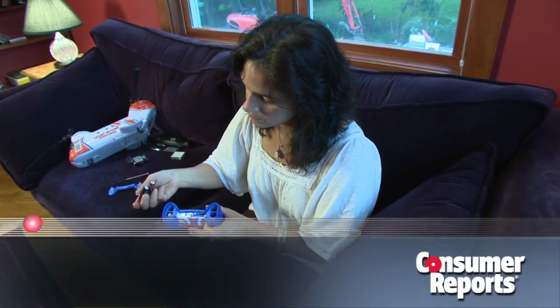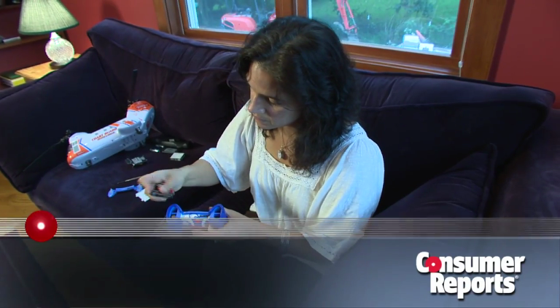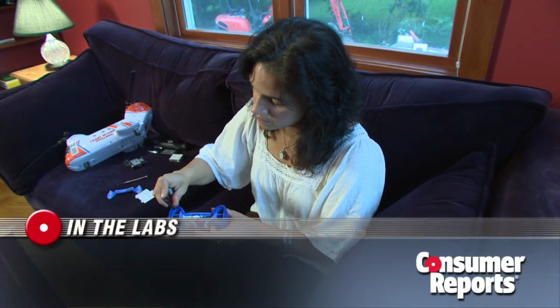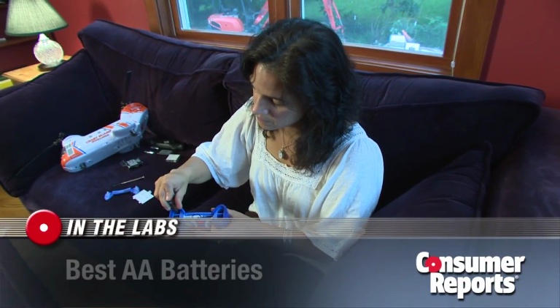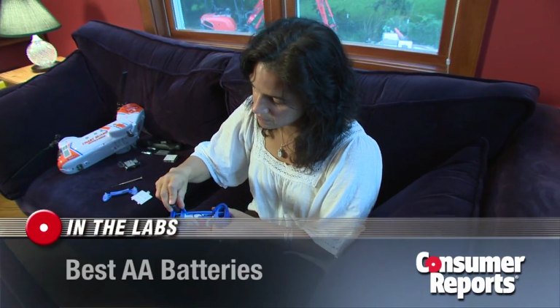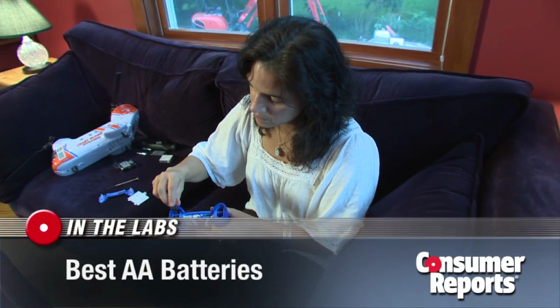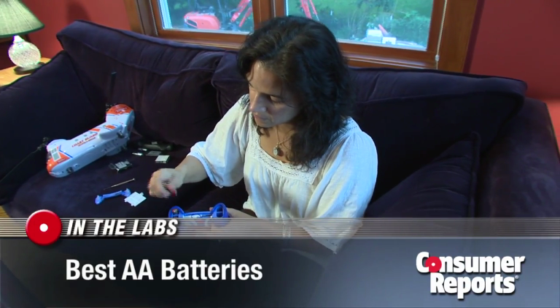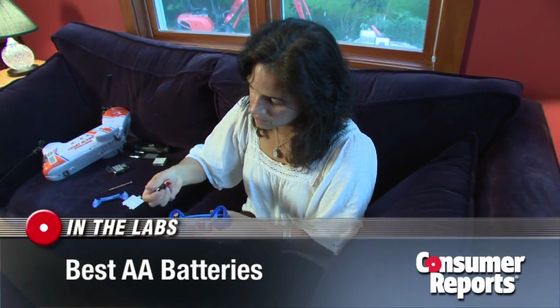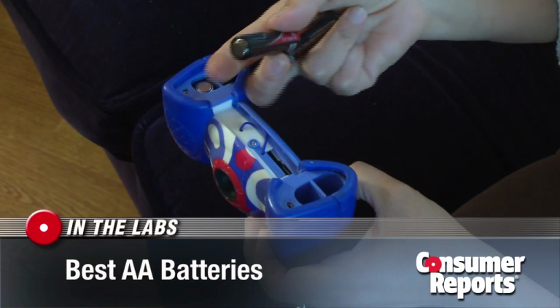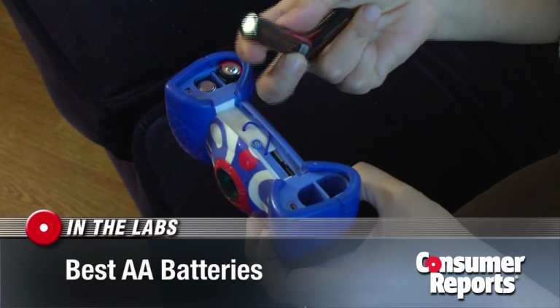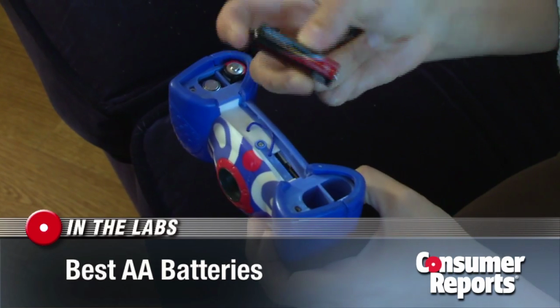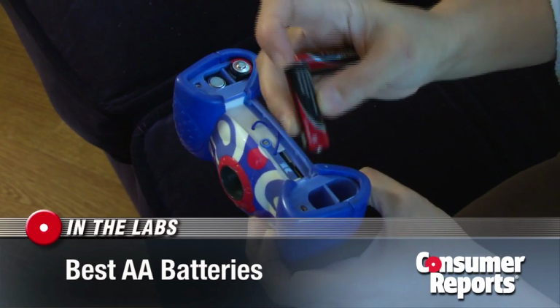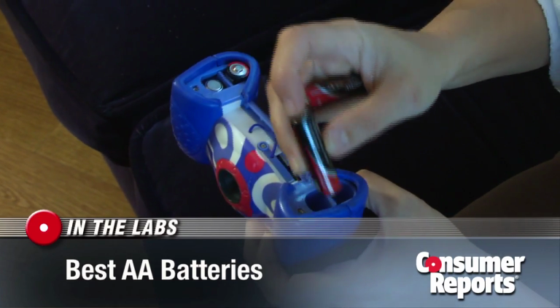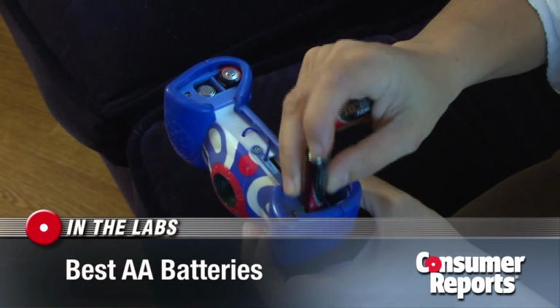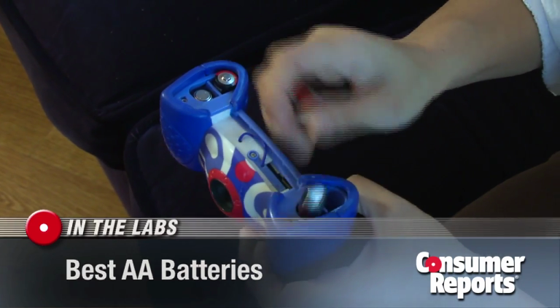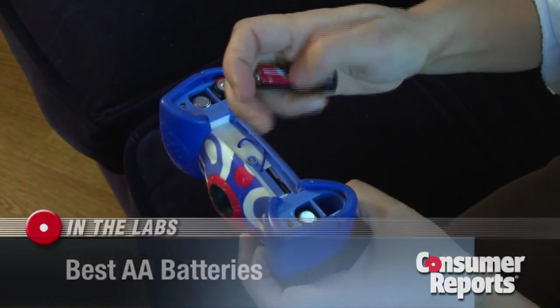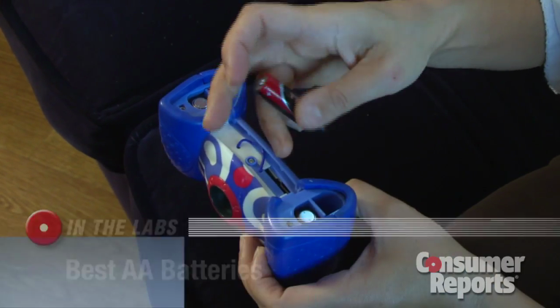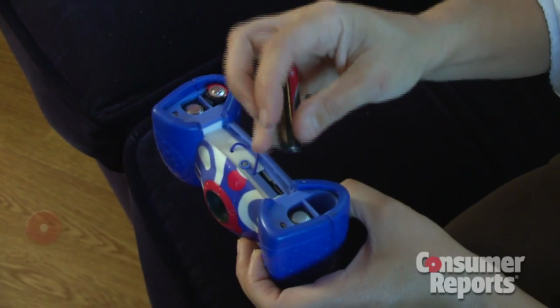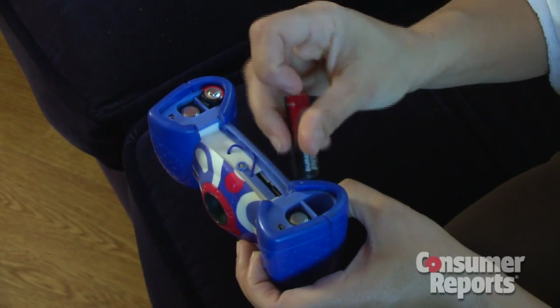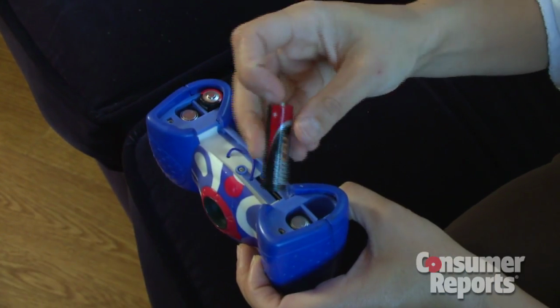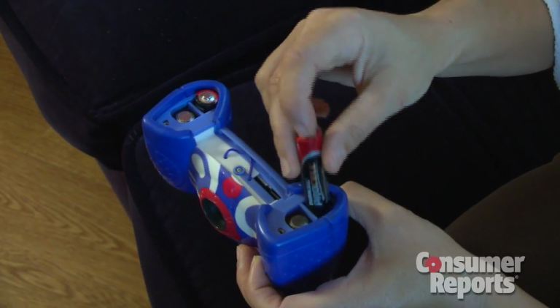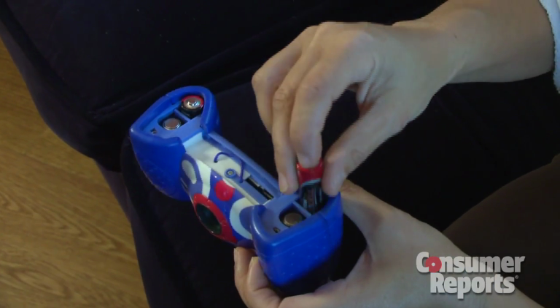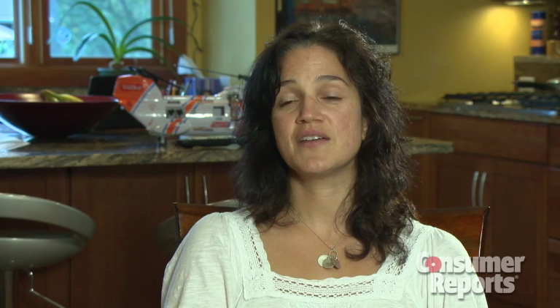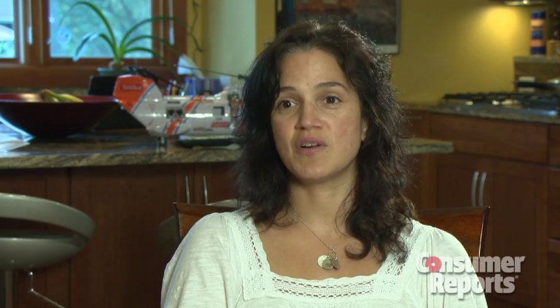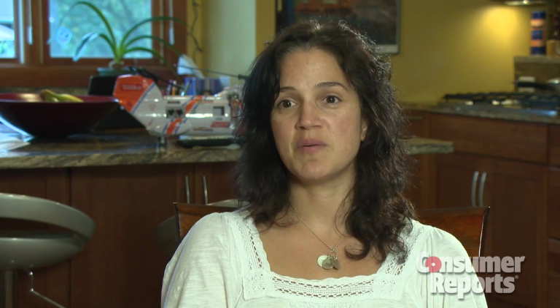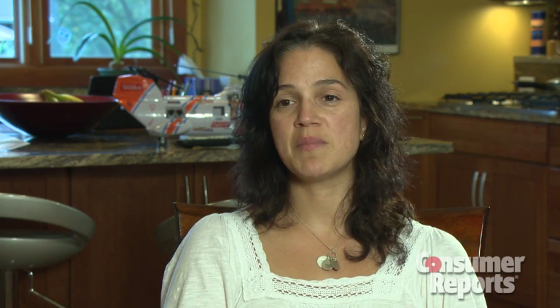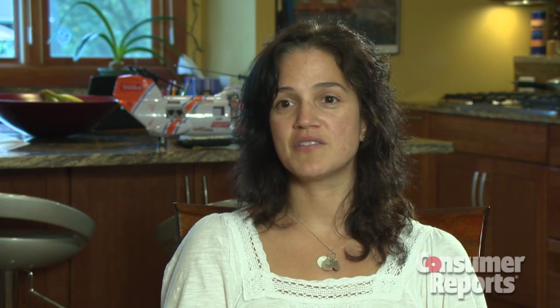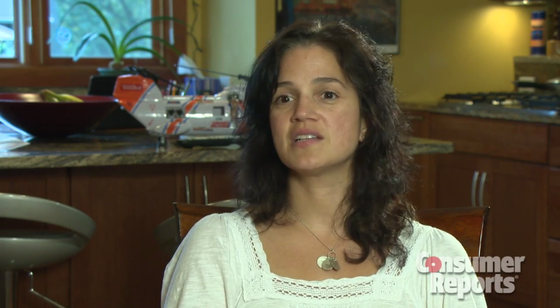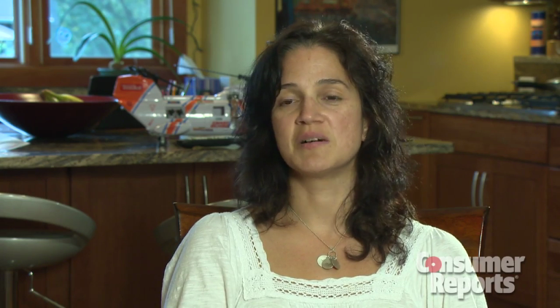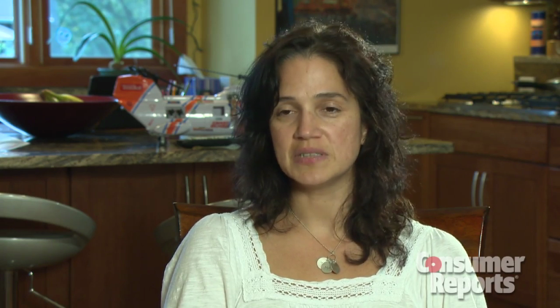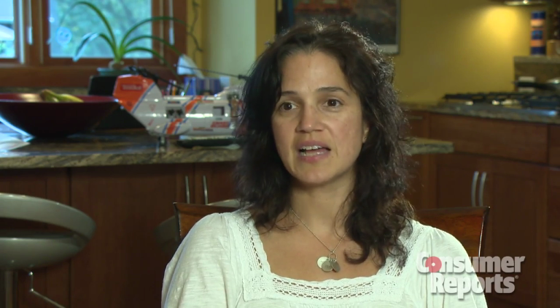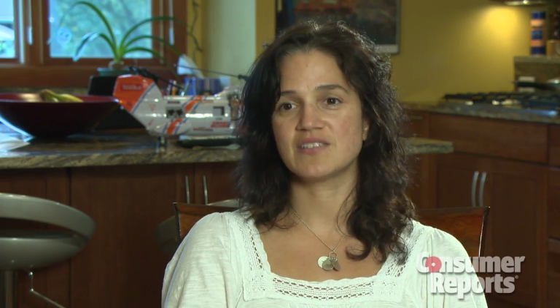Natasha McDermott gets tired of putting new batteries in her kids' toys. They're expensive. I have to run out and buy batteries and it's a complete hassle.